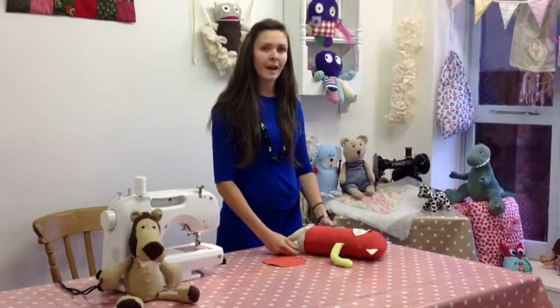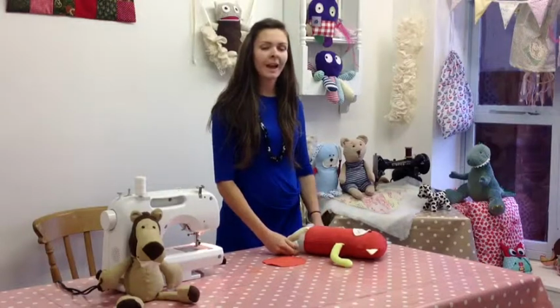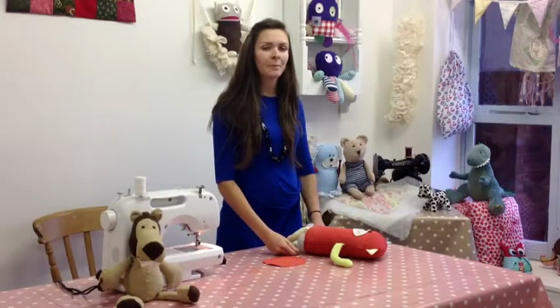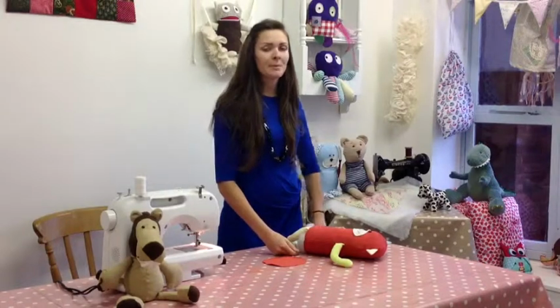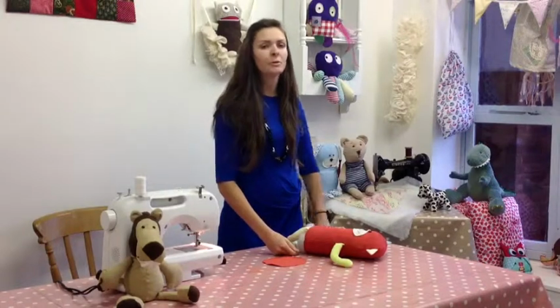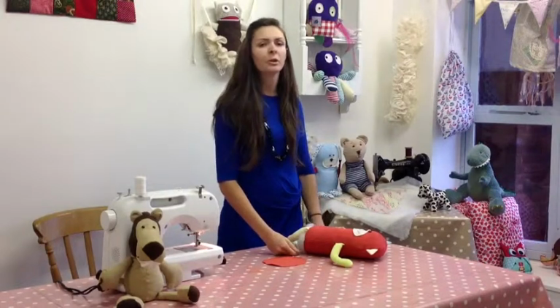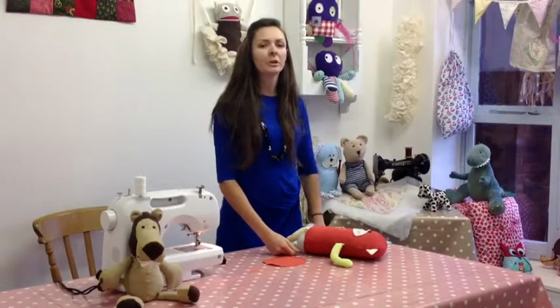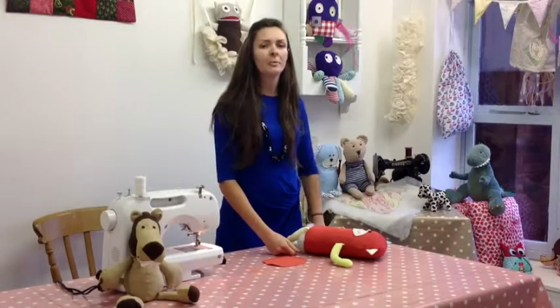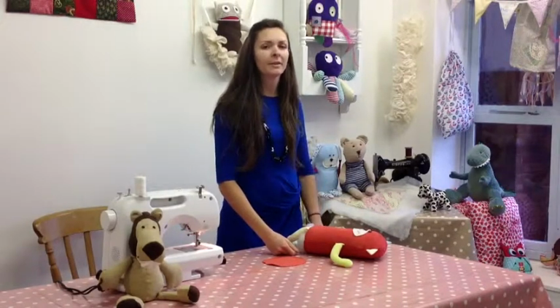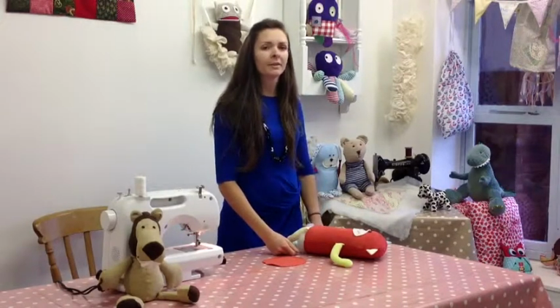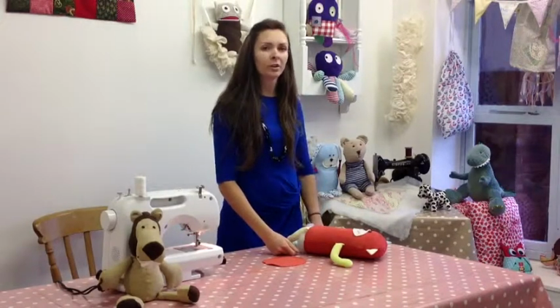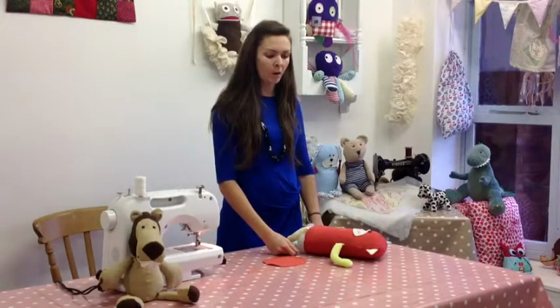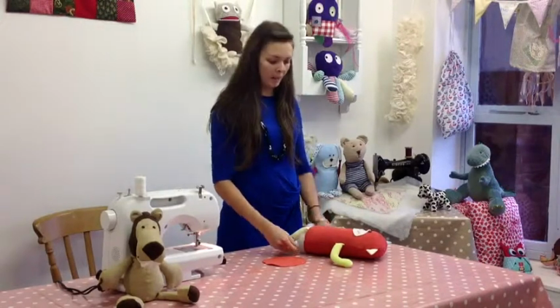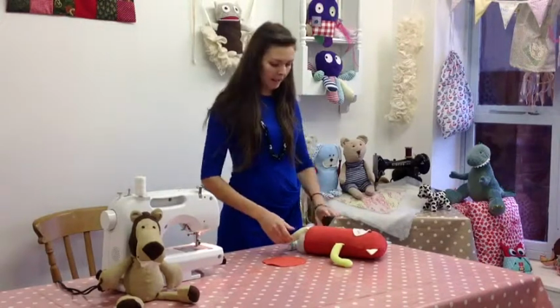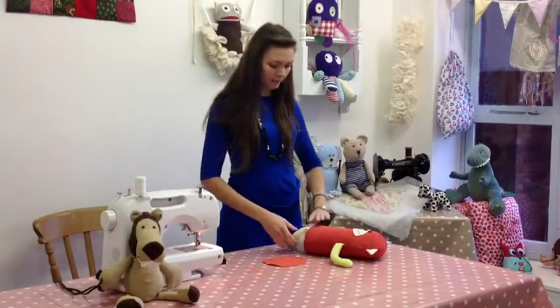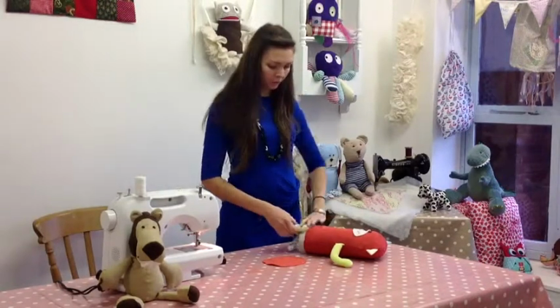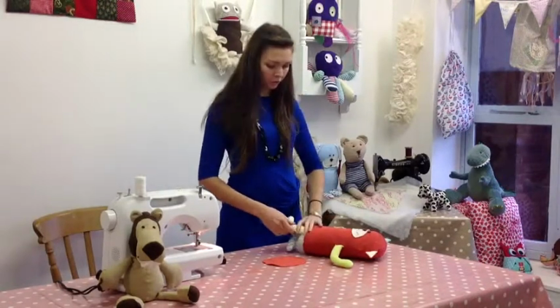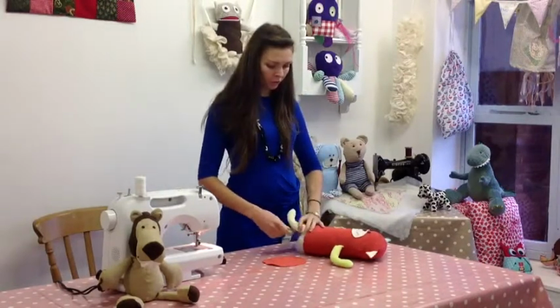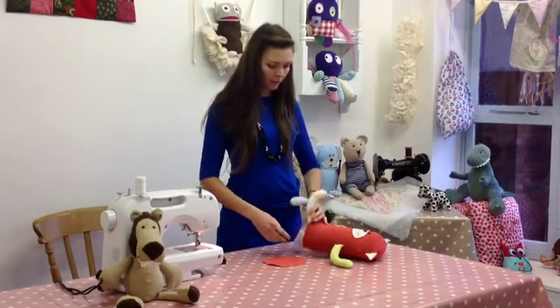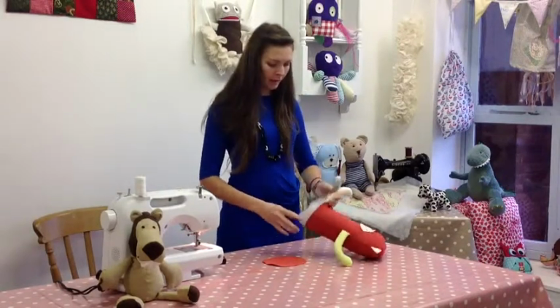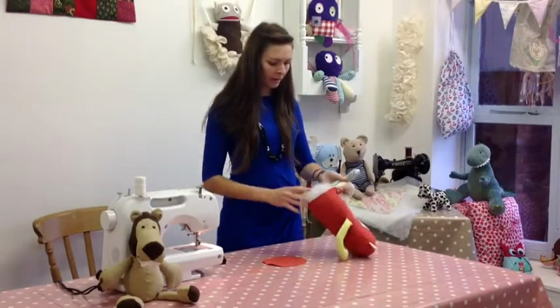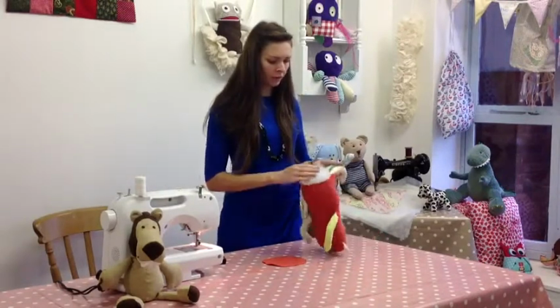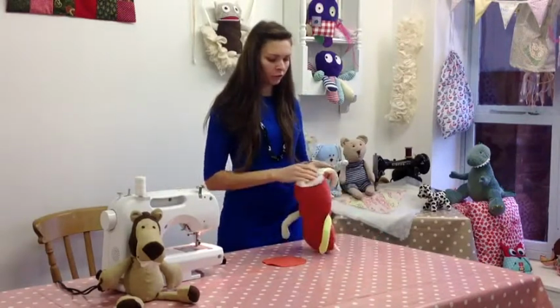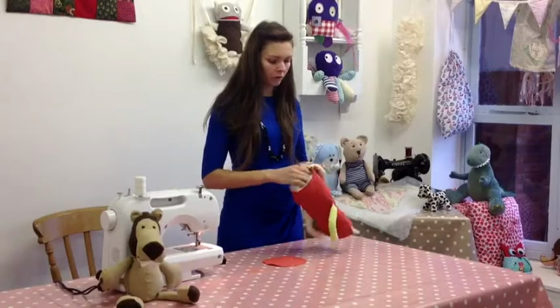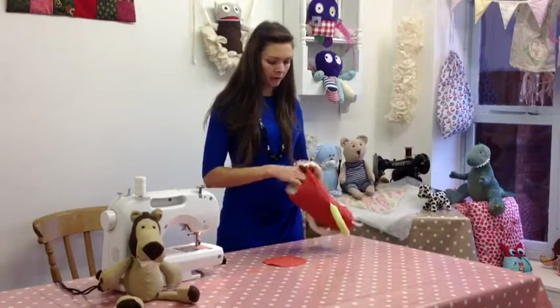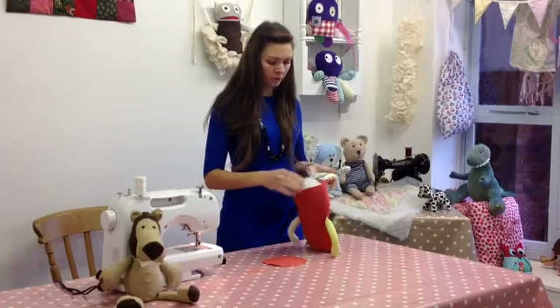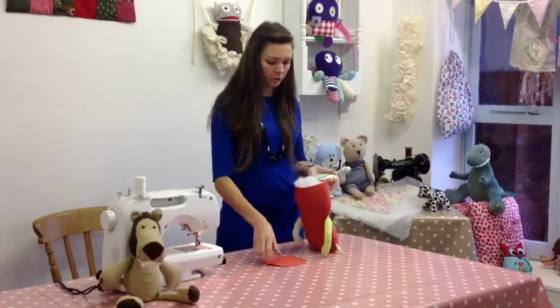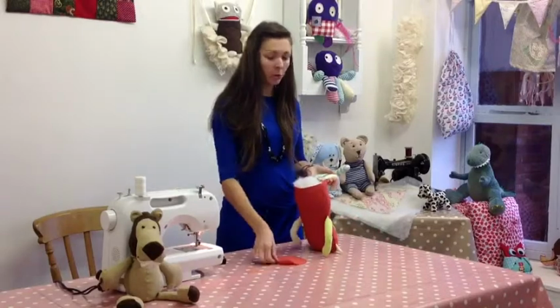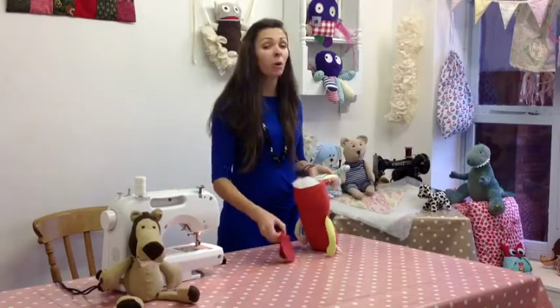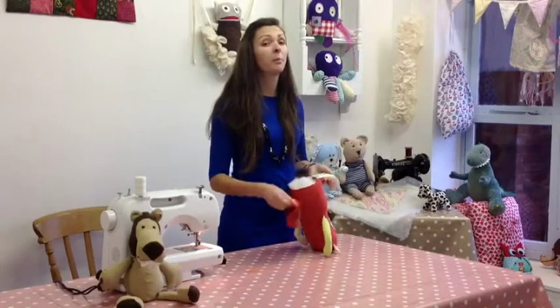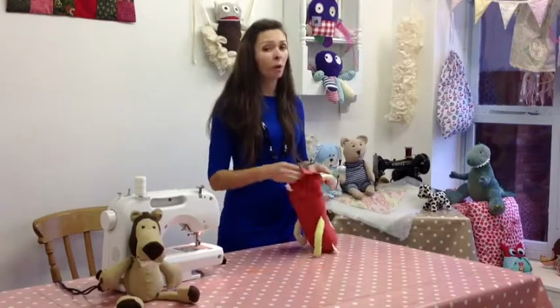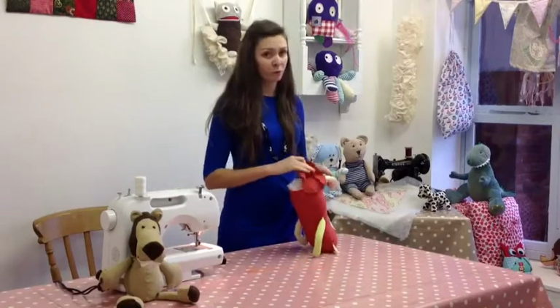Hi, I'm Amy from CuddleCrewPatterns.com and in this tutorial I'm going to show you how to sew on bottoms.